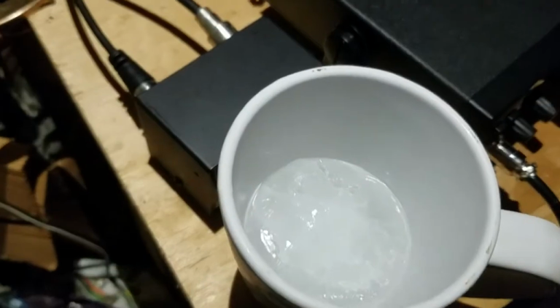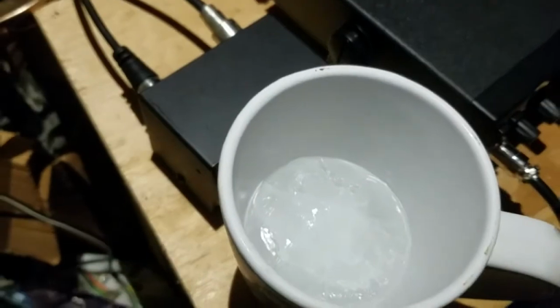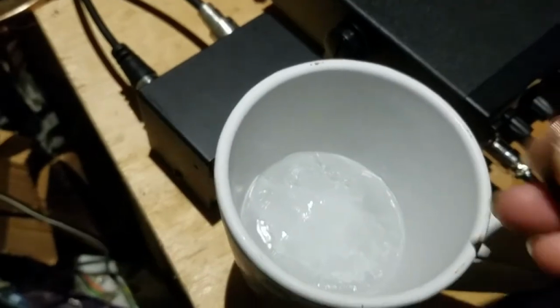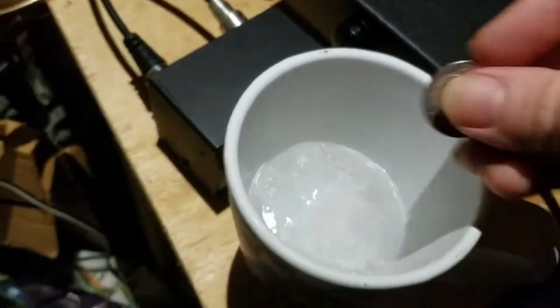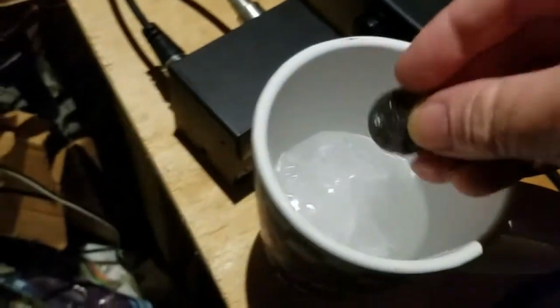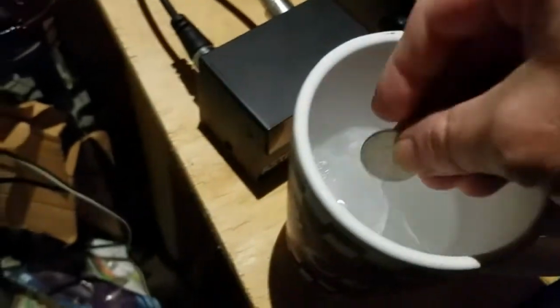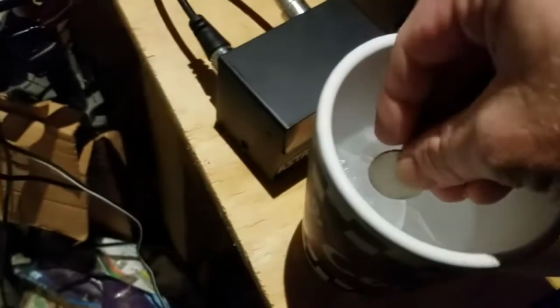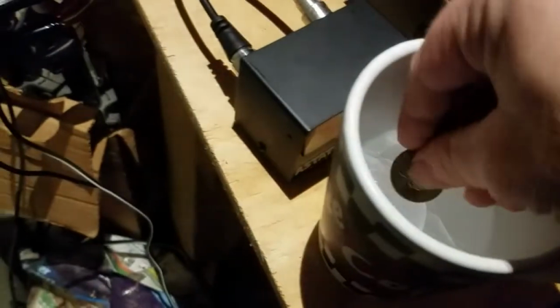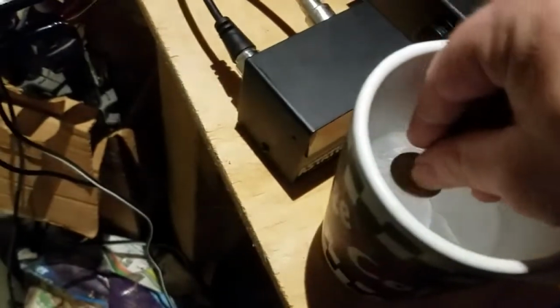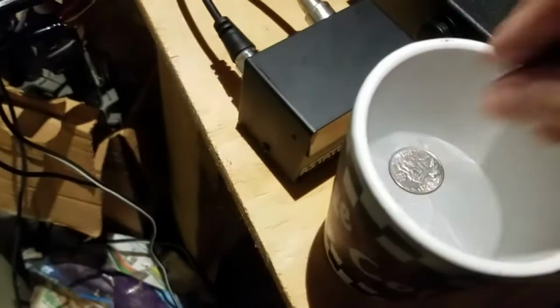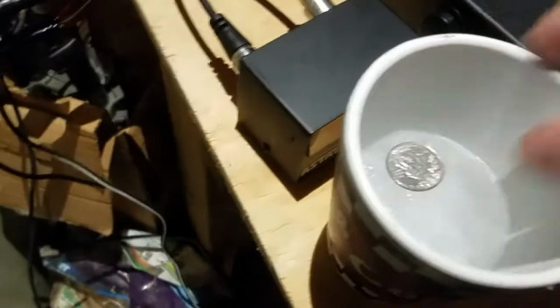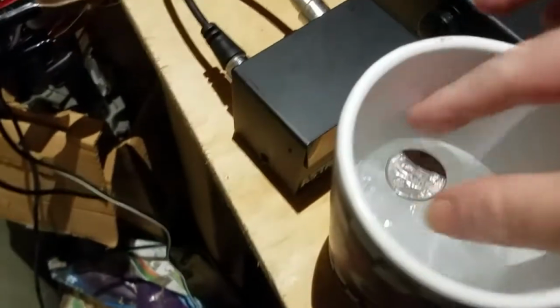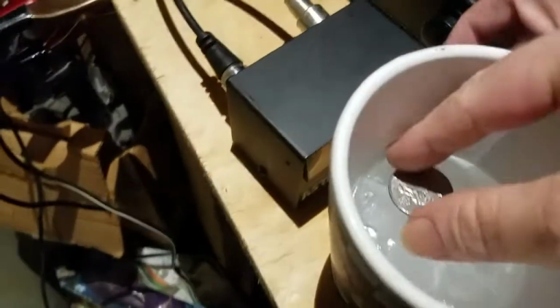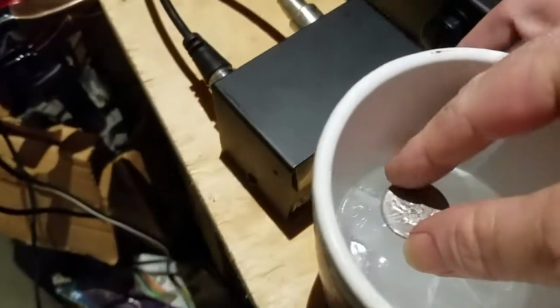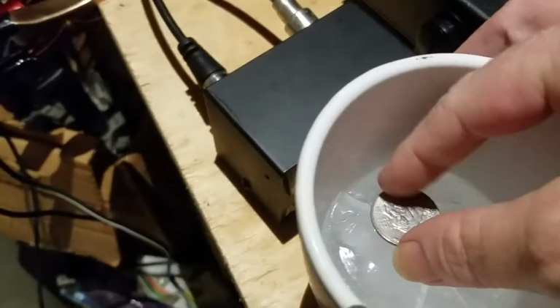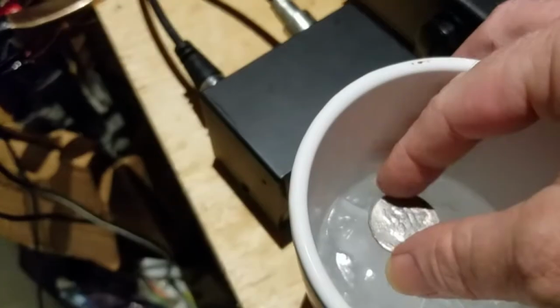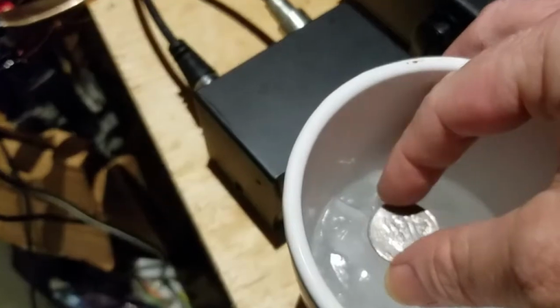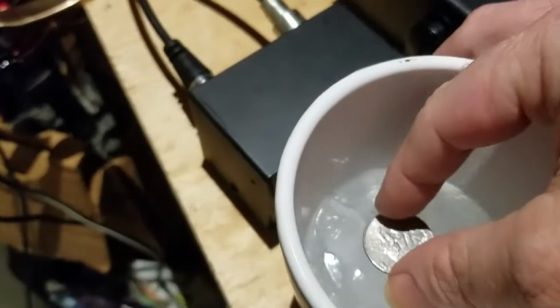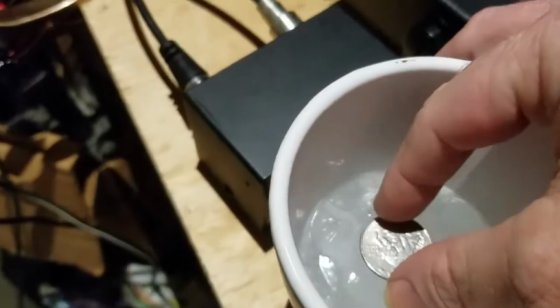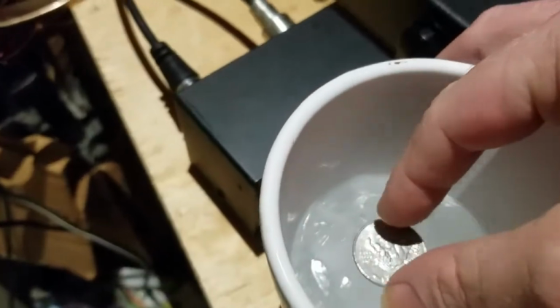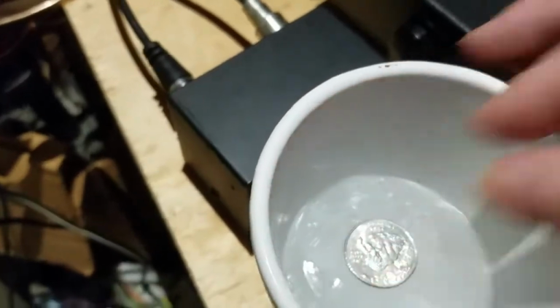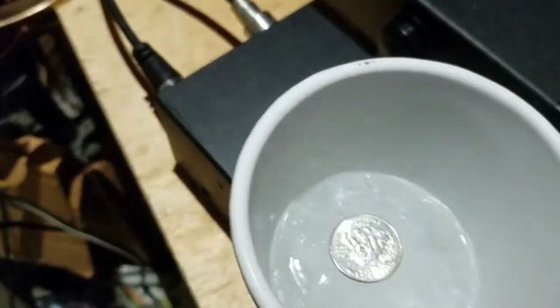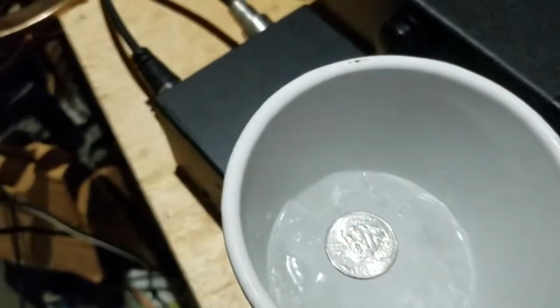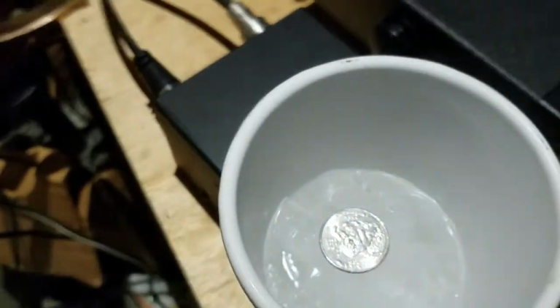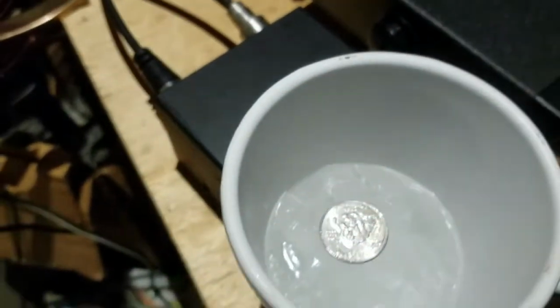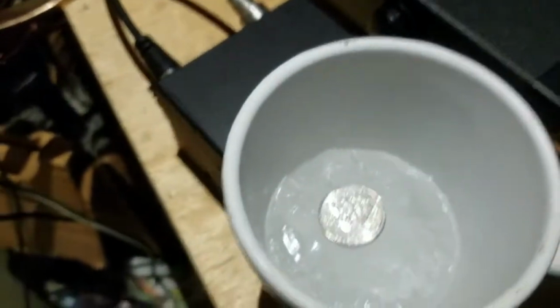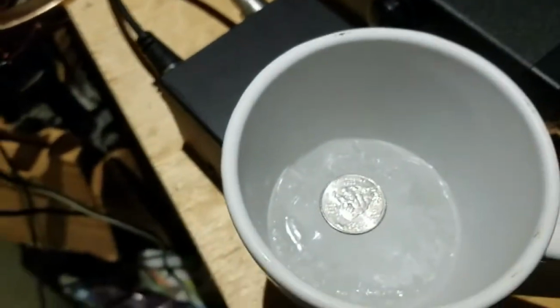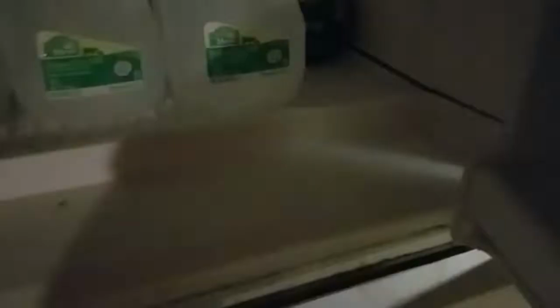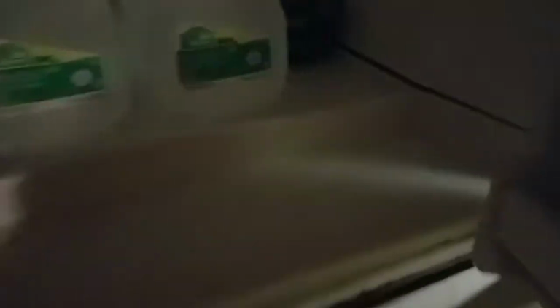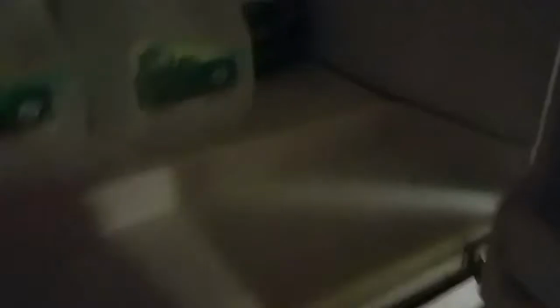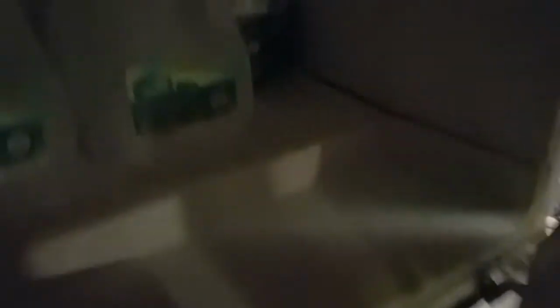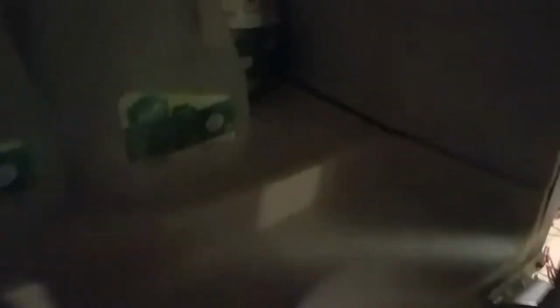Then after it's frozen, place a coin on top of the ice in the cup and place it back in the freezer.